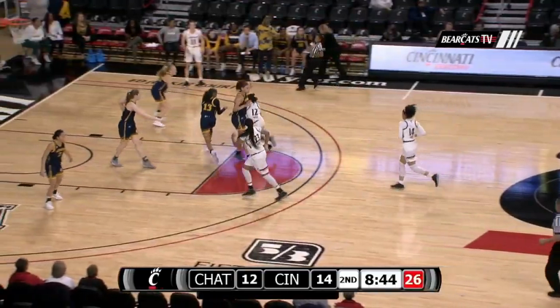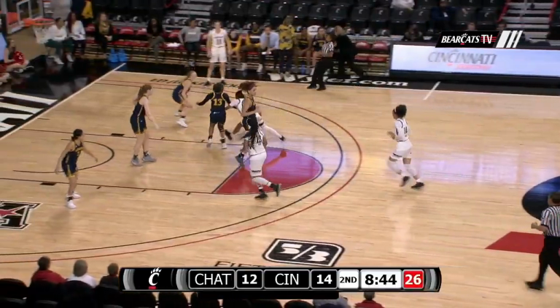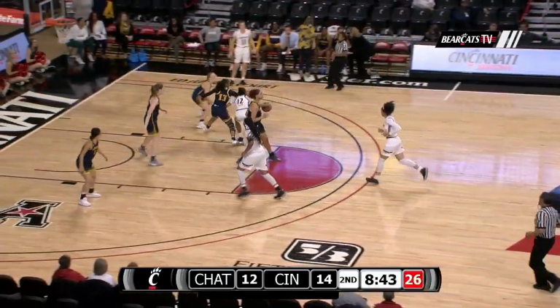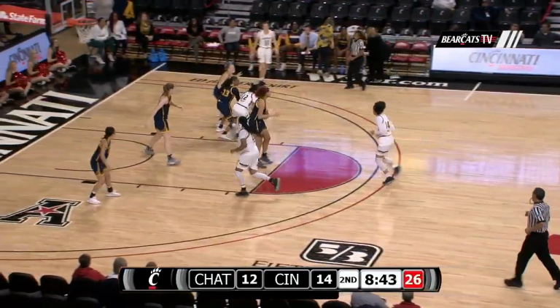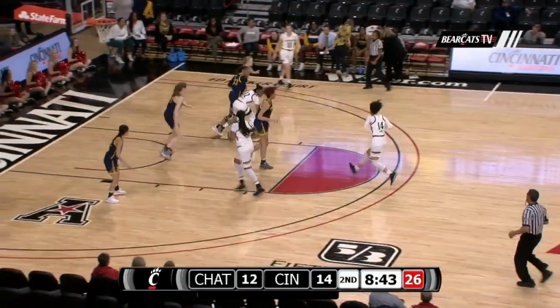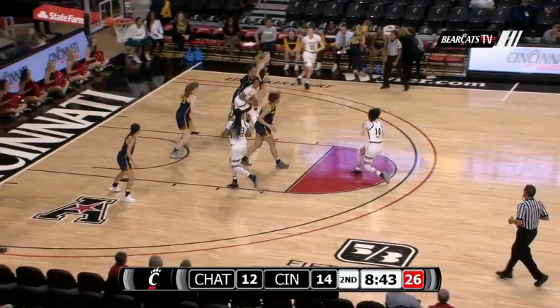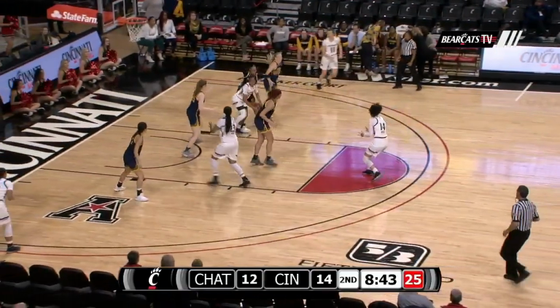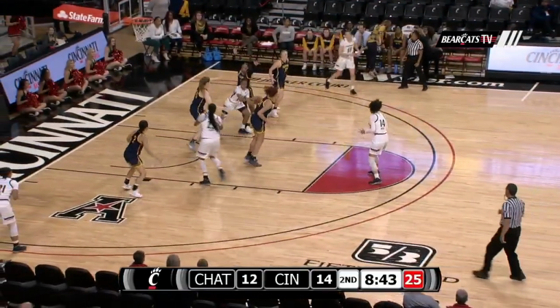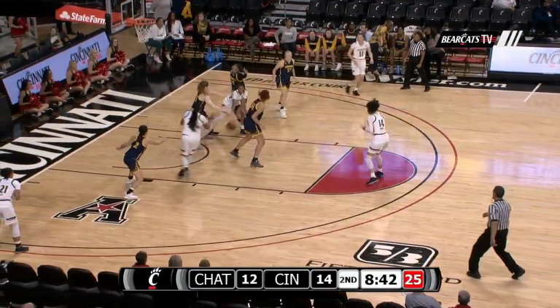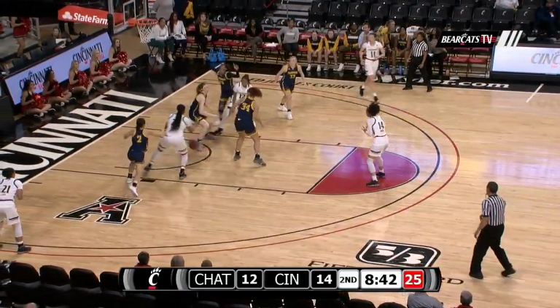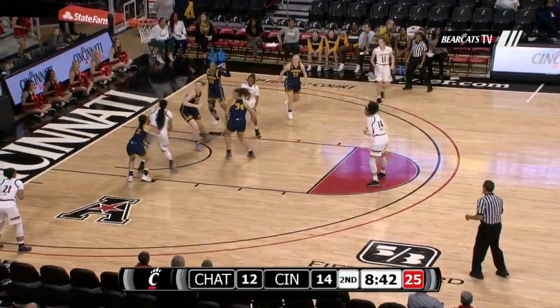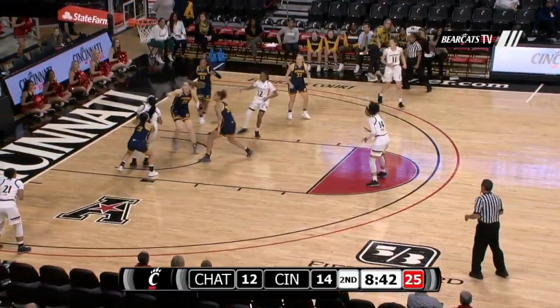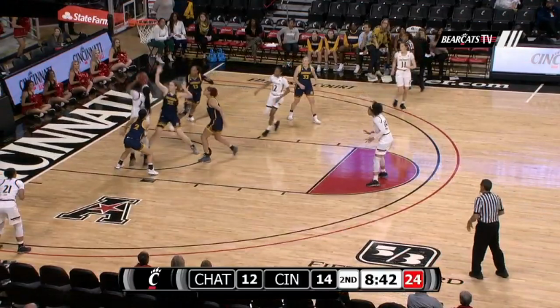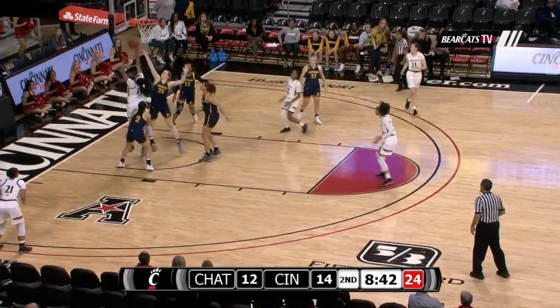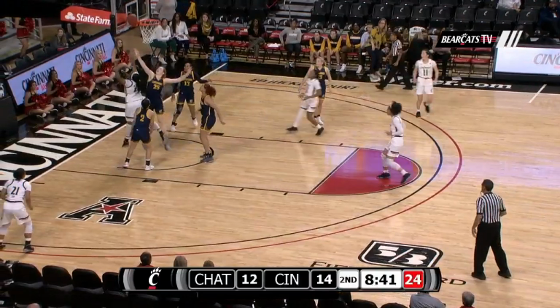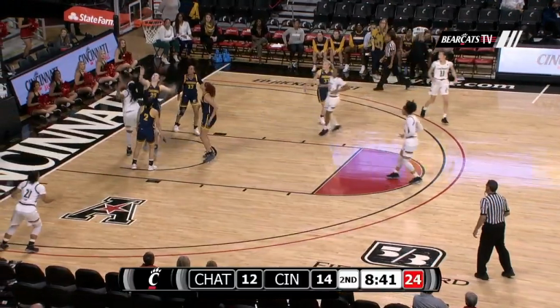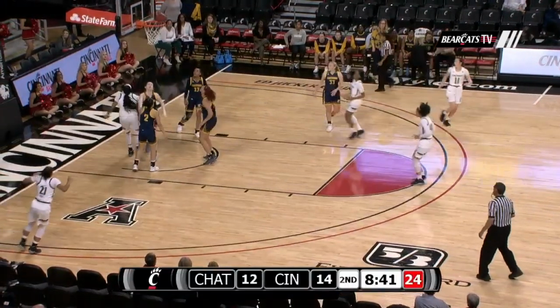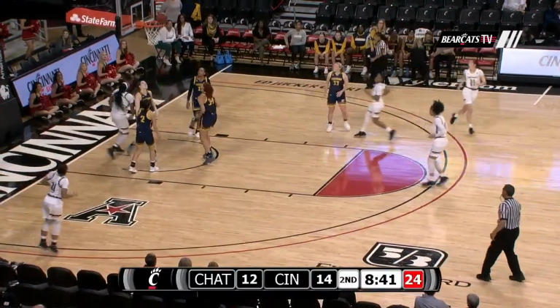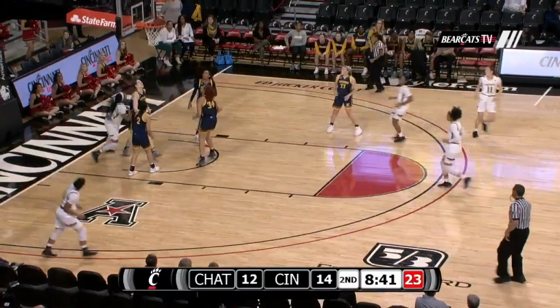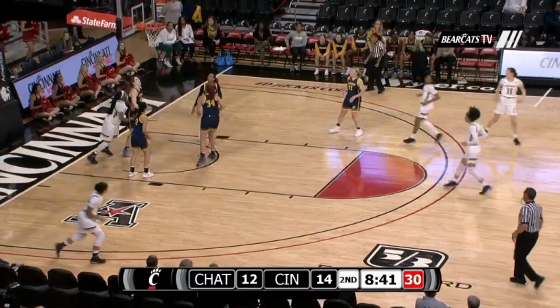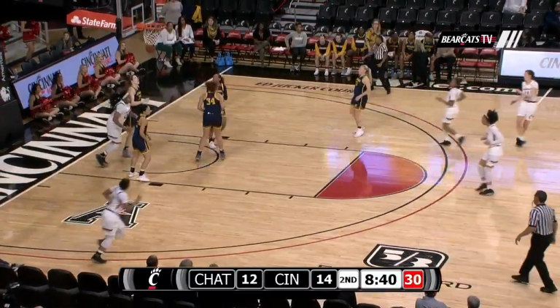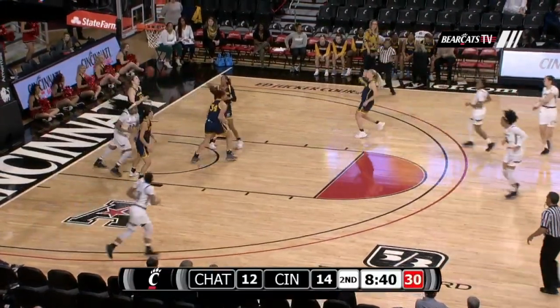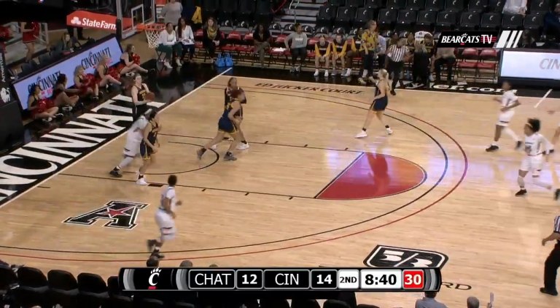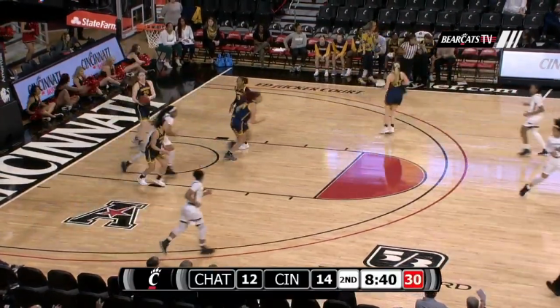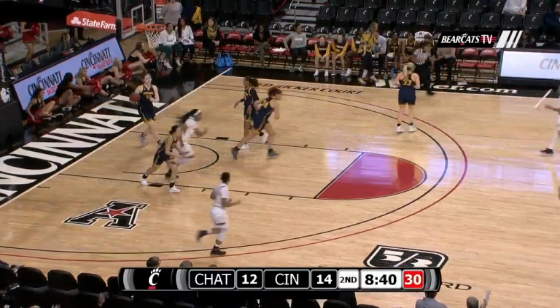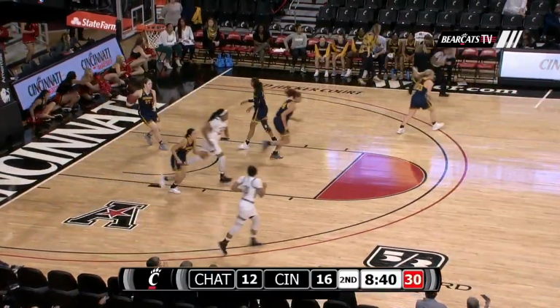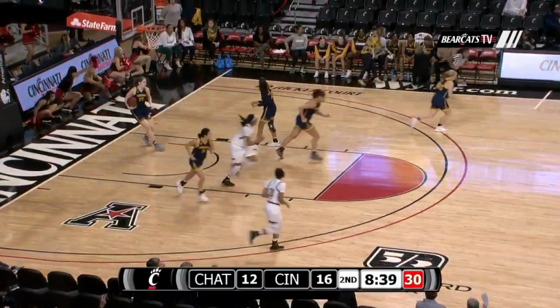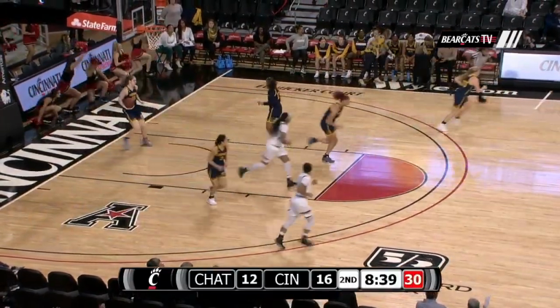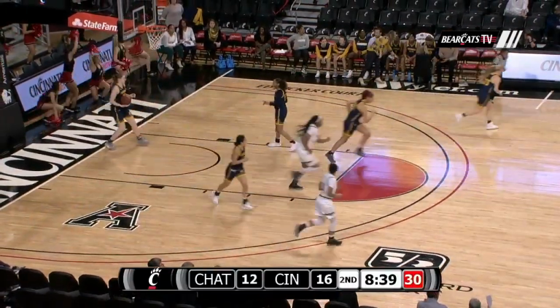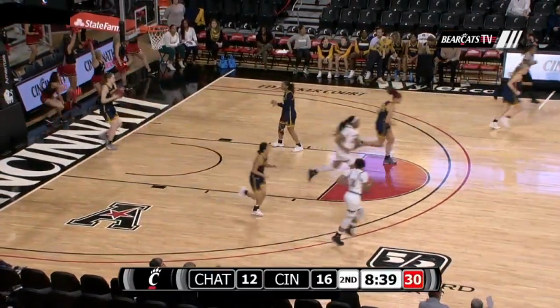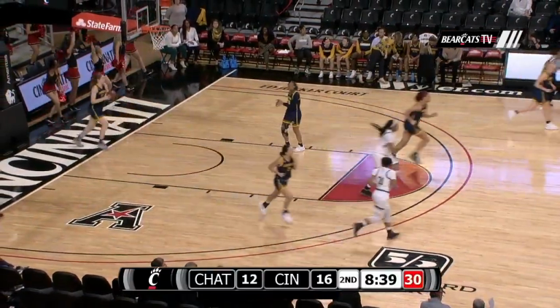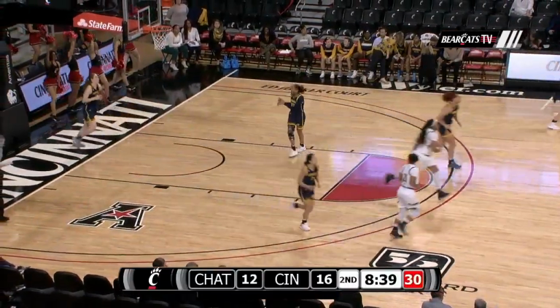Searcy with another bucket. Here's Miller through traffic, skip to Thomas on the left block, she'll lay it in from point blank range.